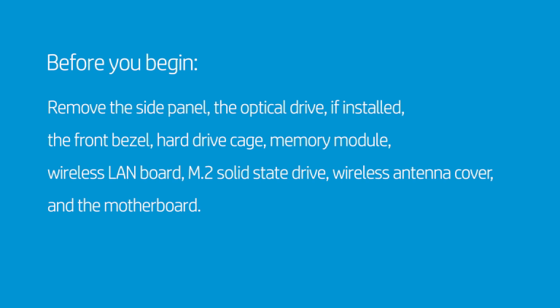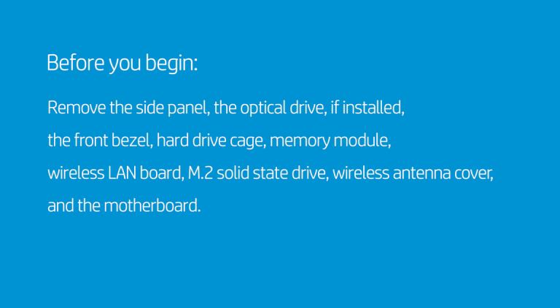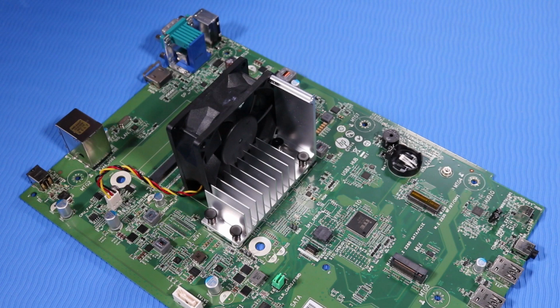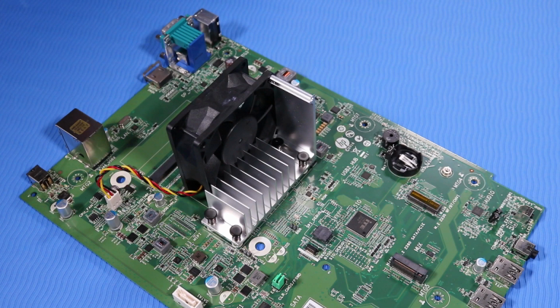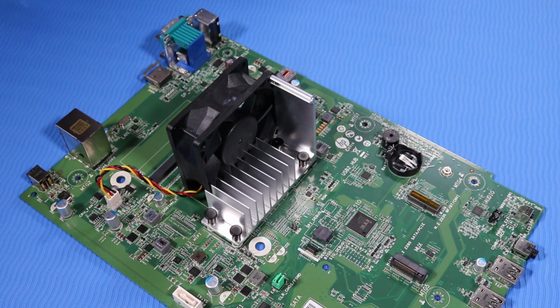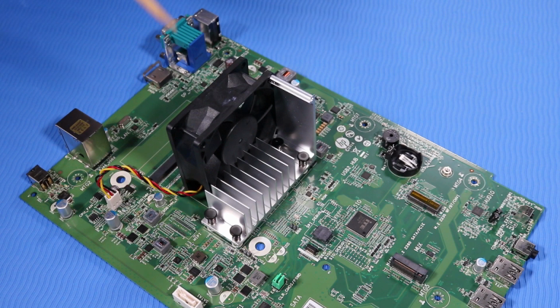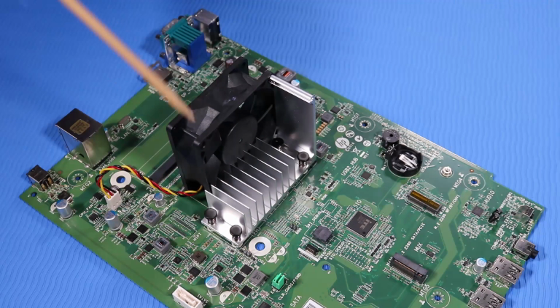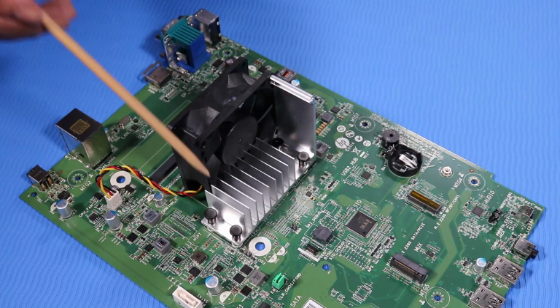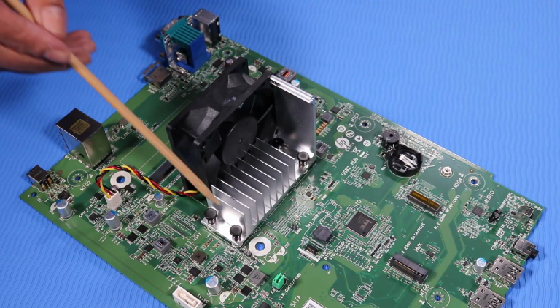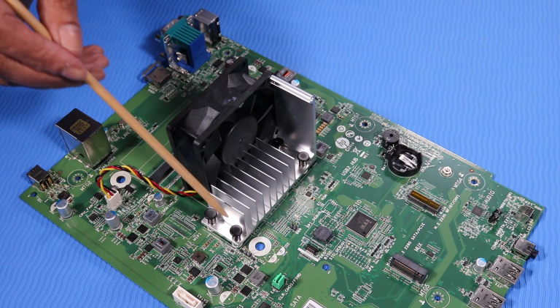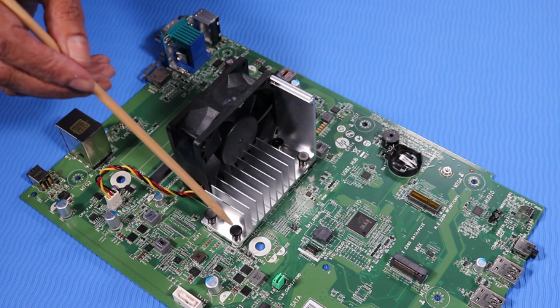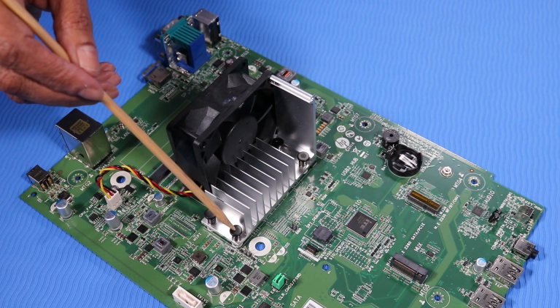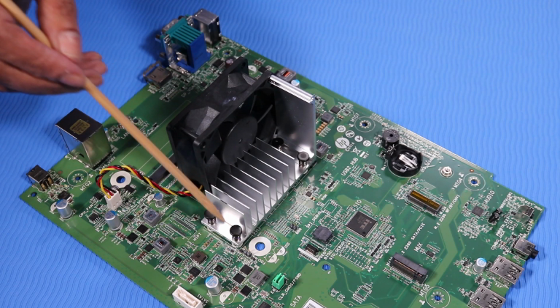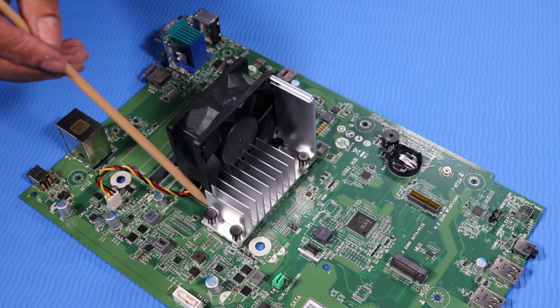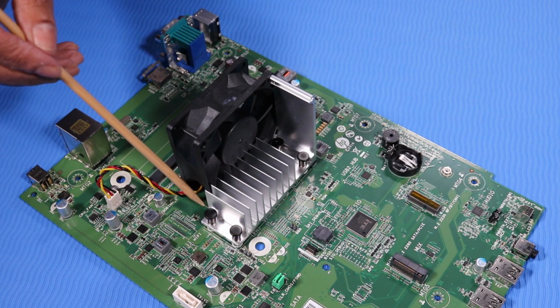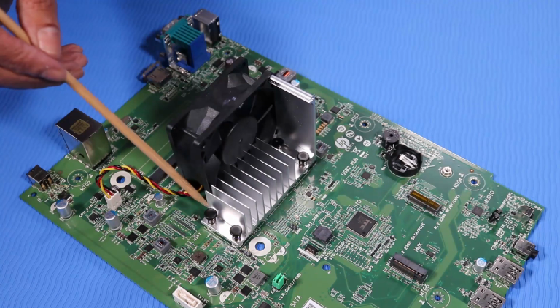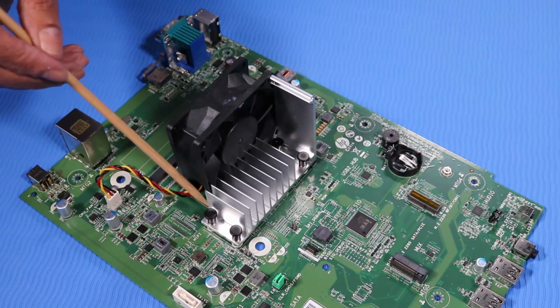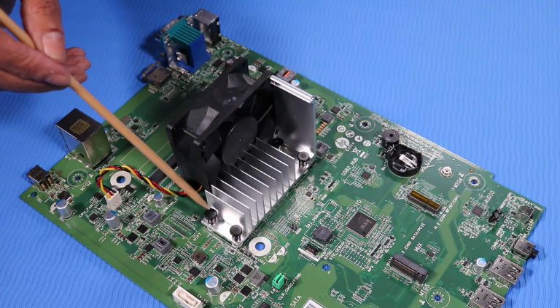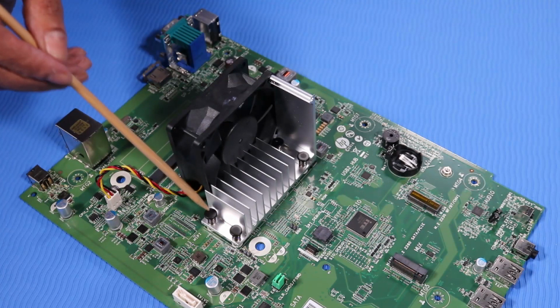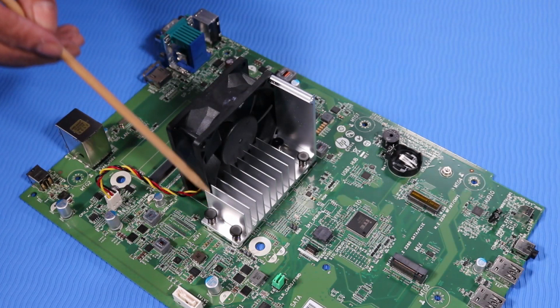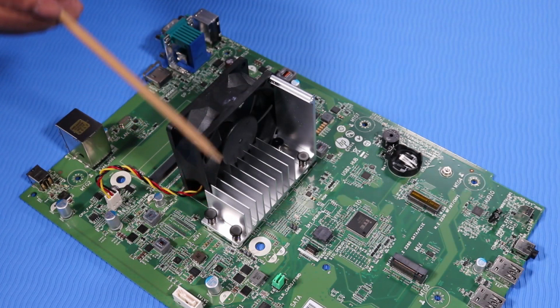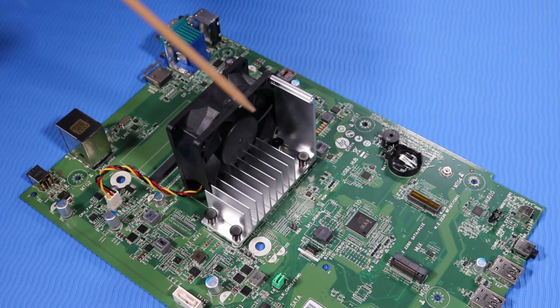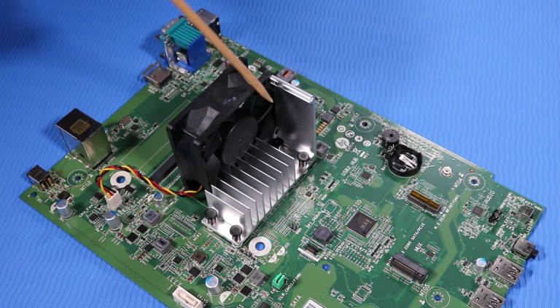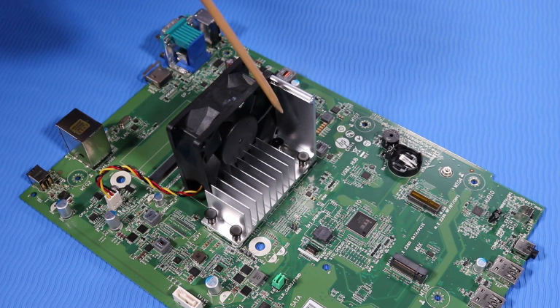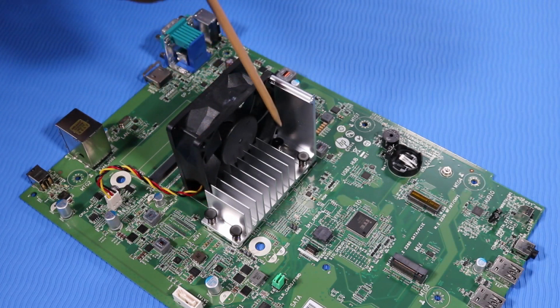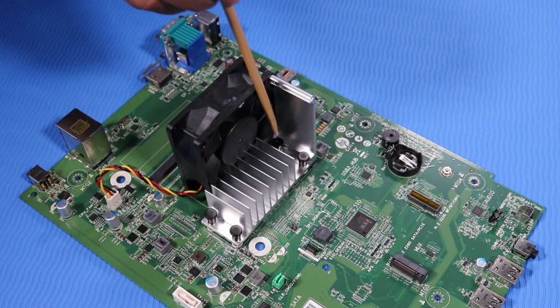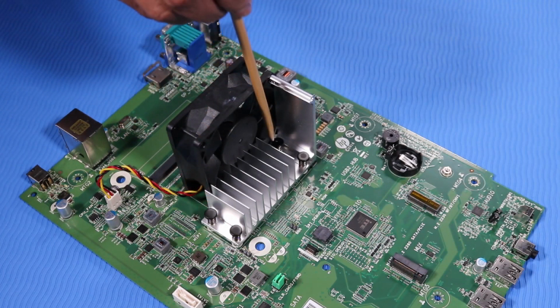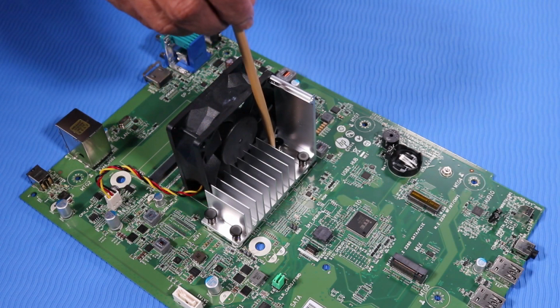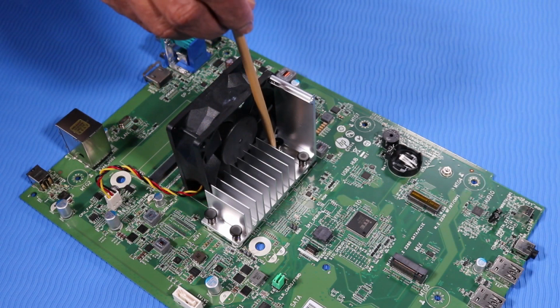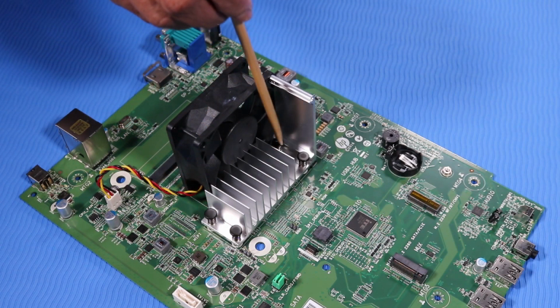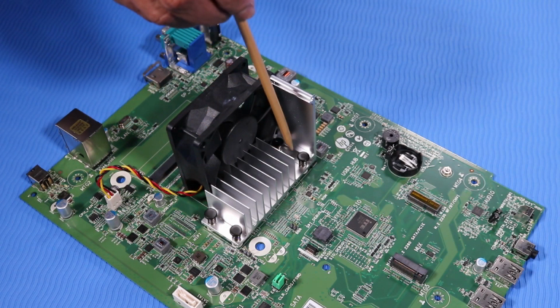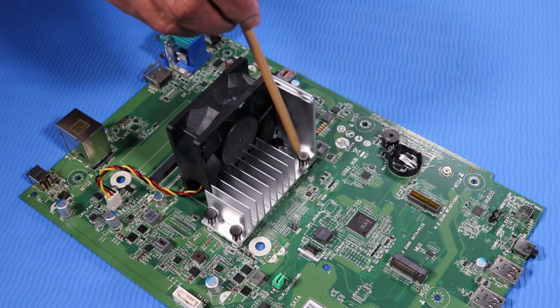Note: the Heatsink Fan has four spring-loaded pushpins that secure the Heatsink Fan to the motherboard.